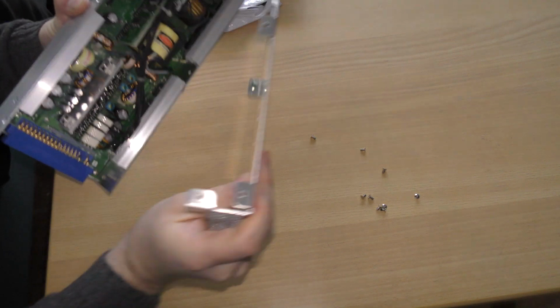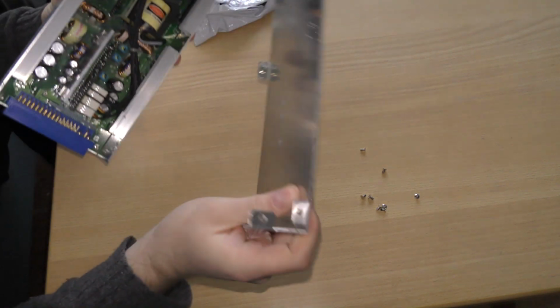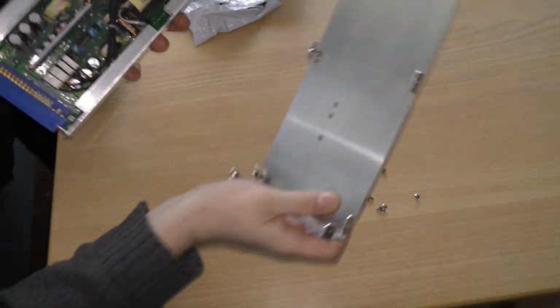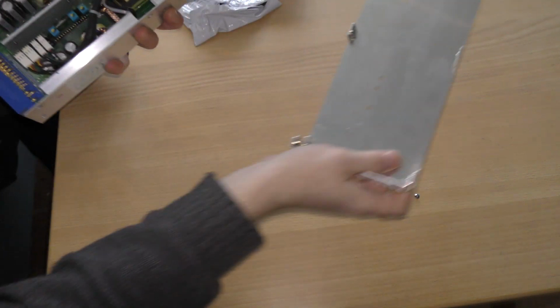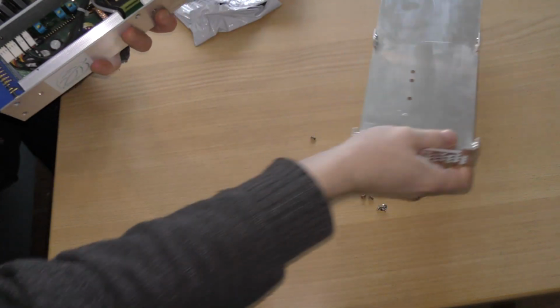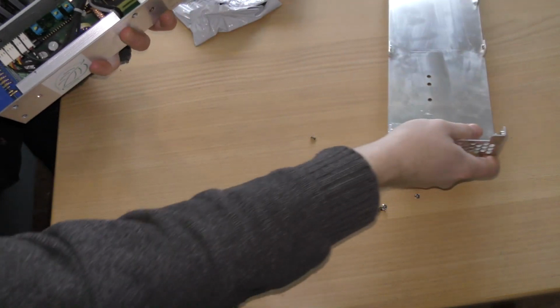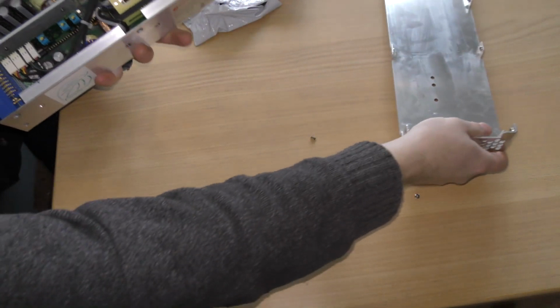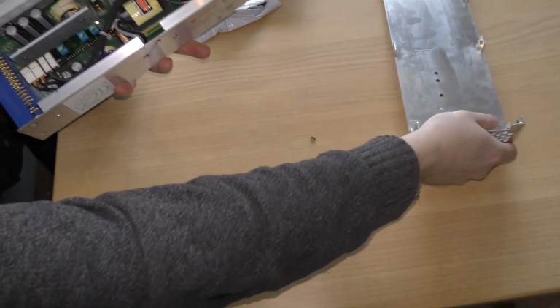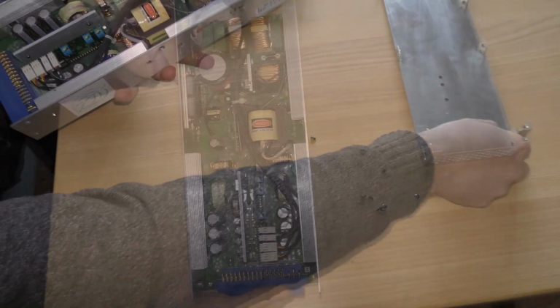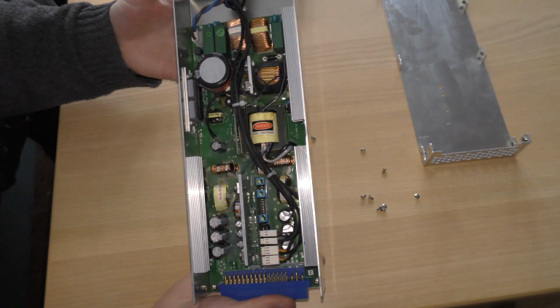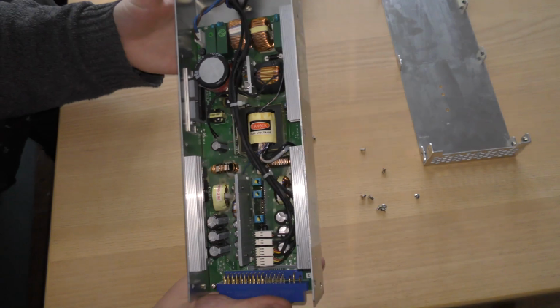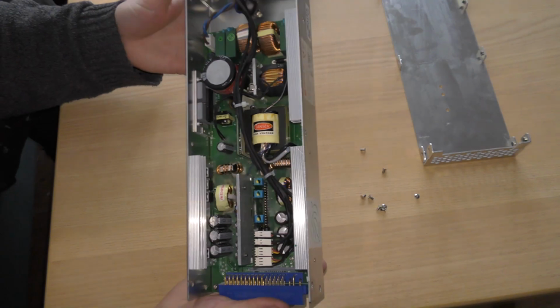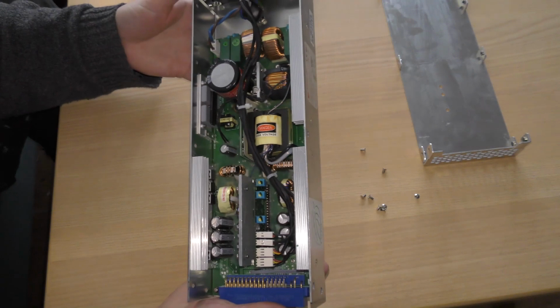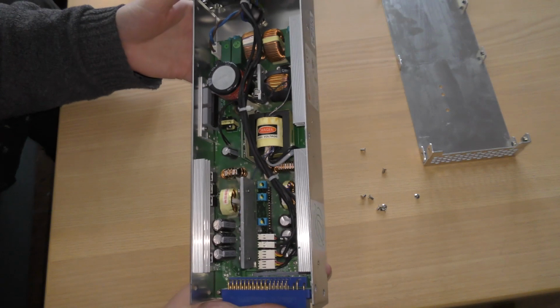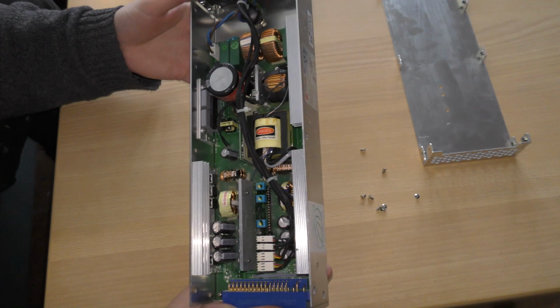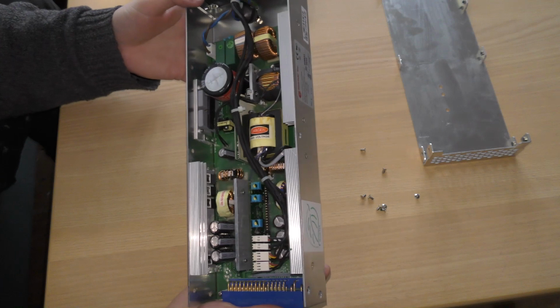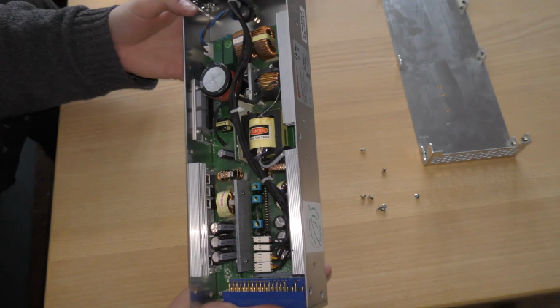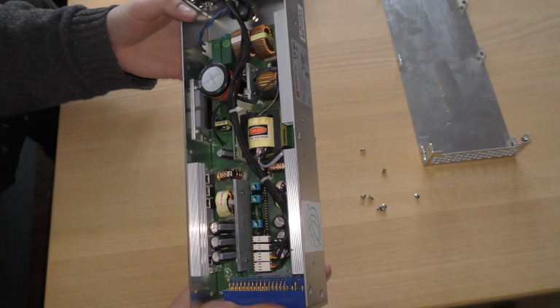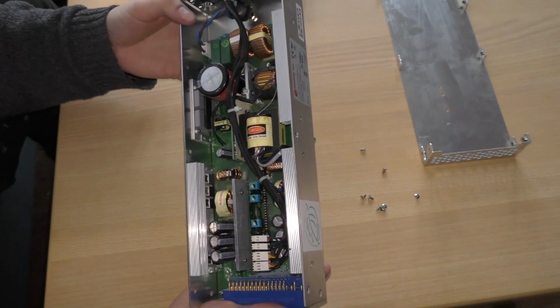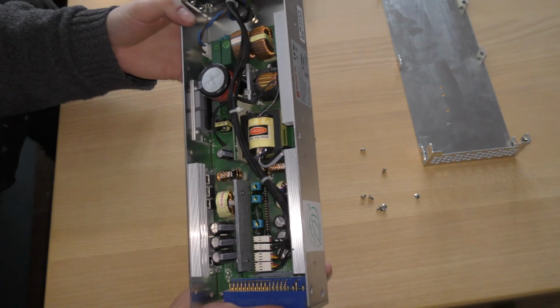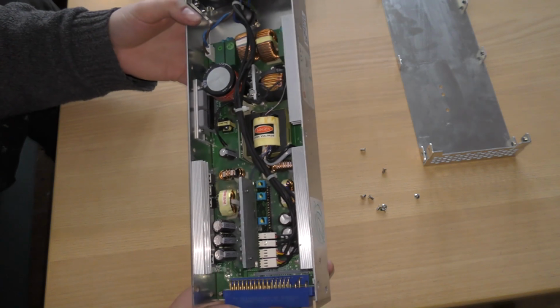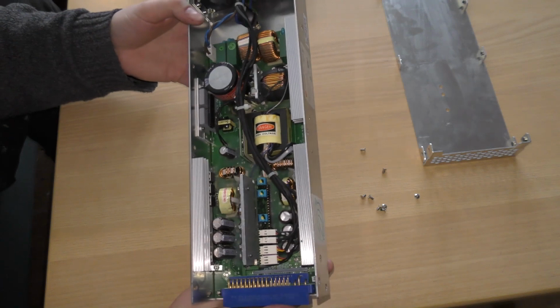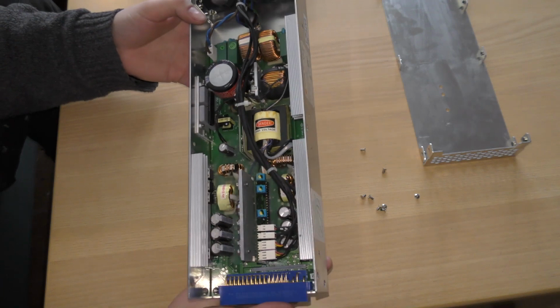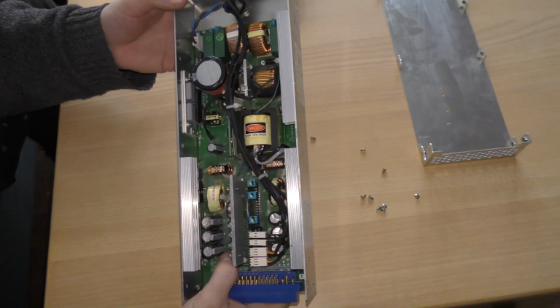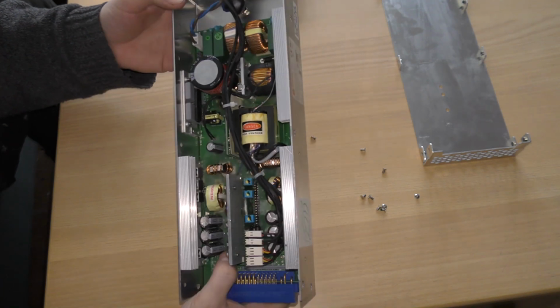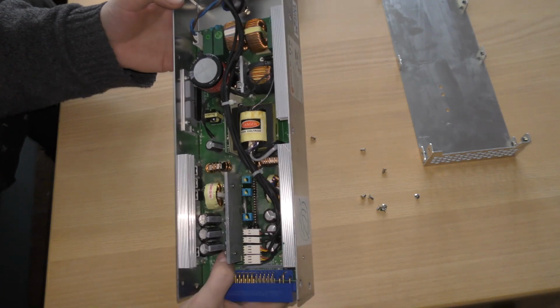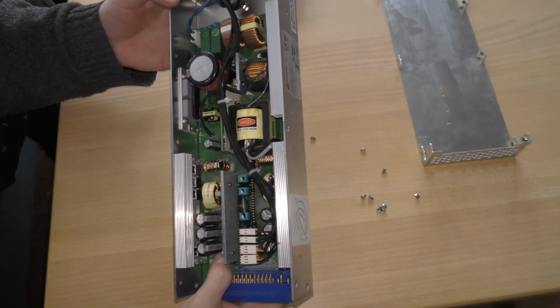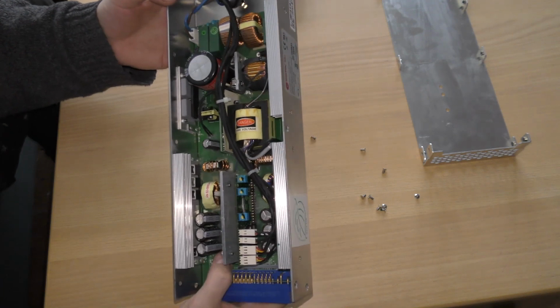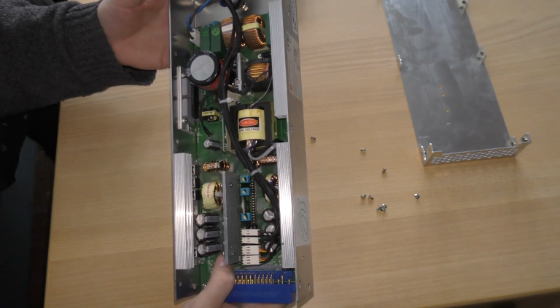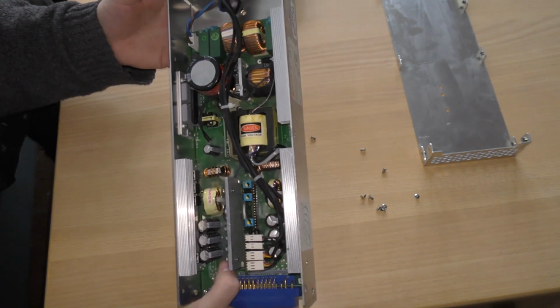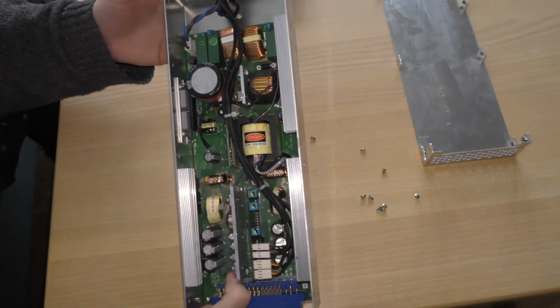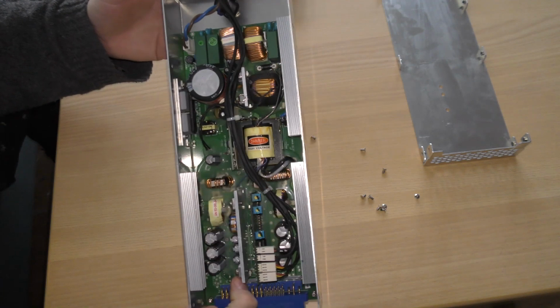There we are. So that's inside the power supply. It looks very well made.